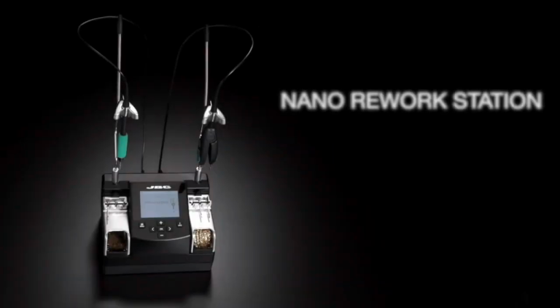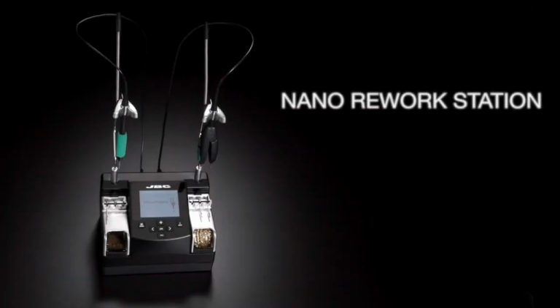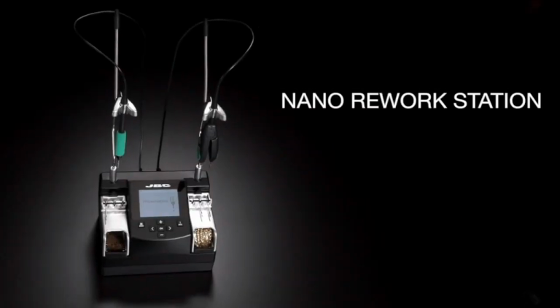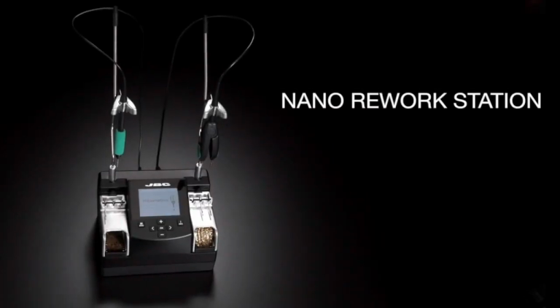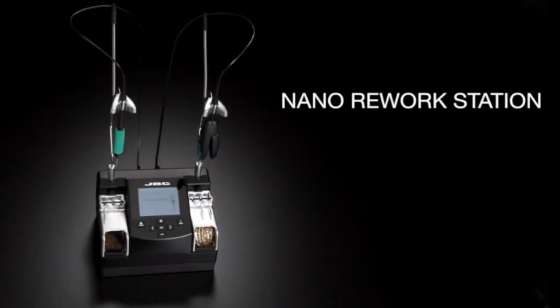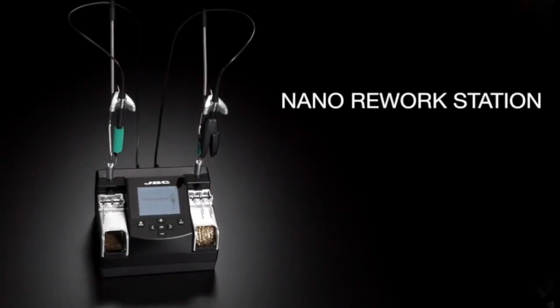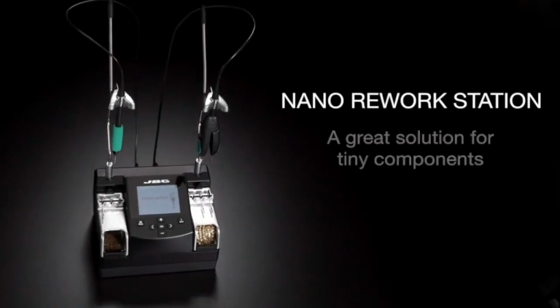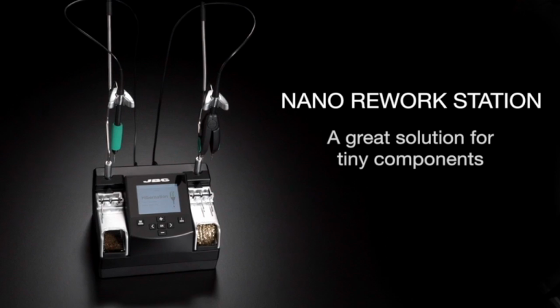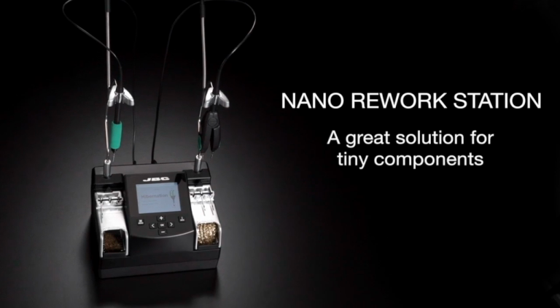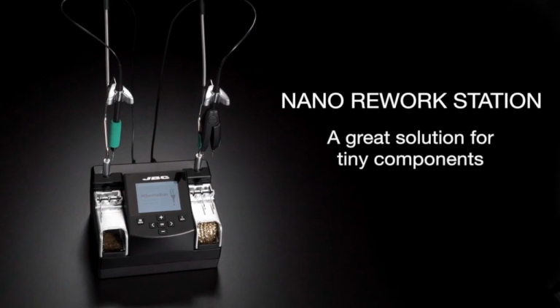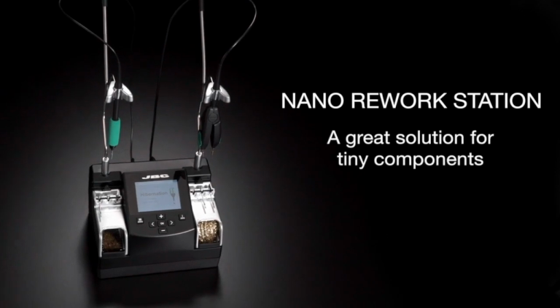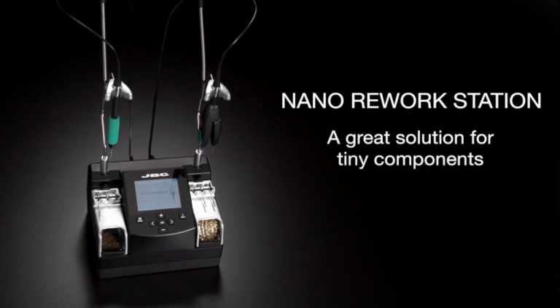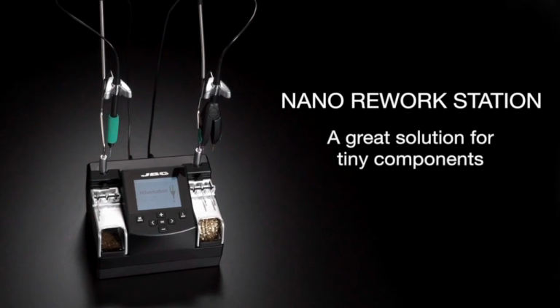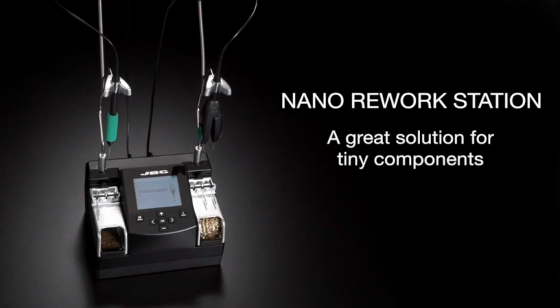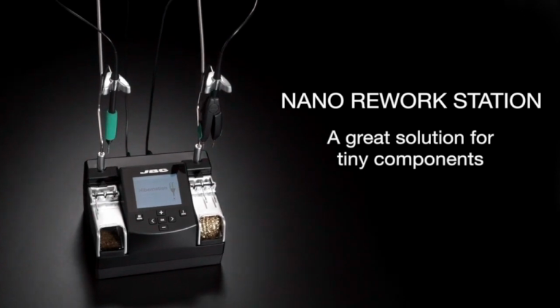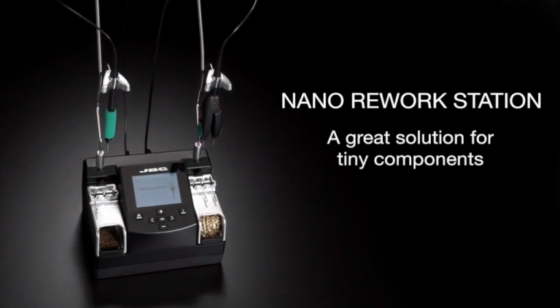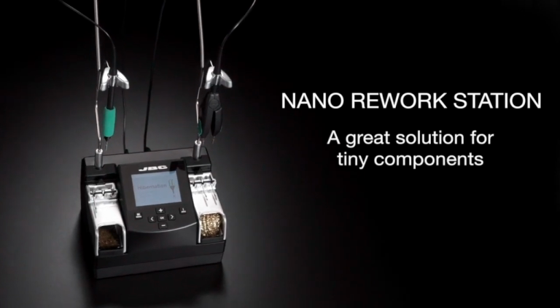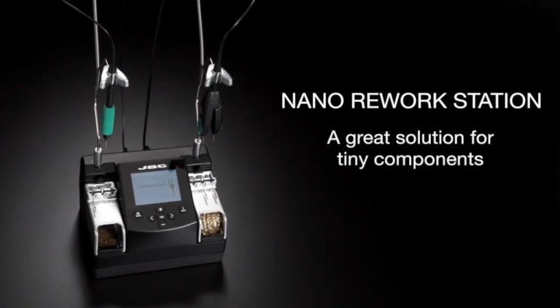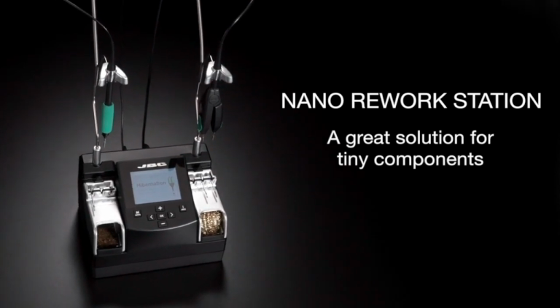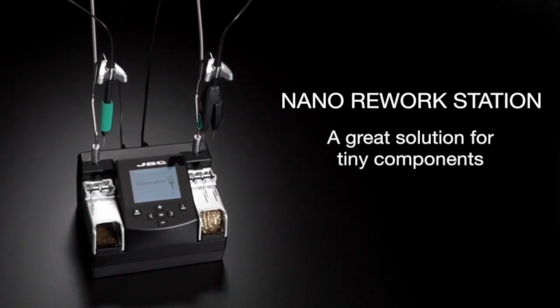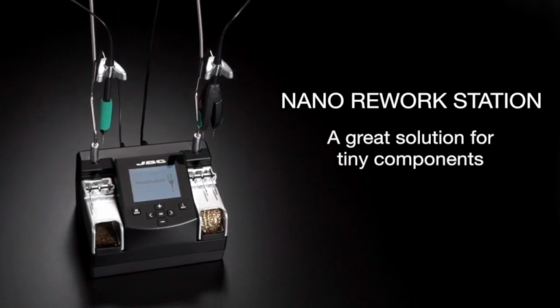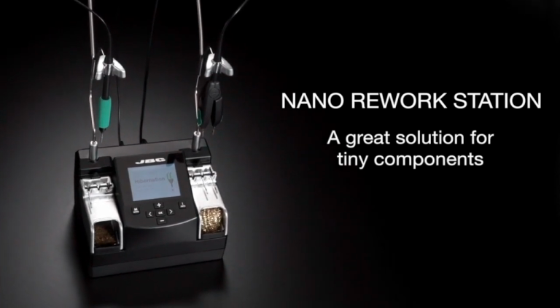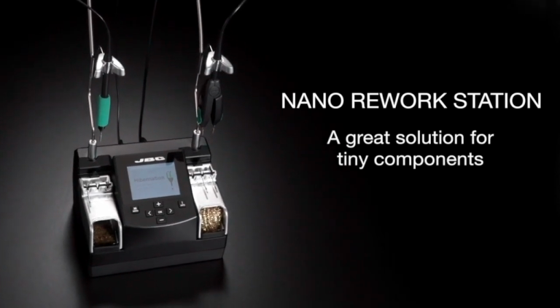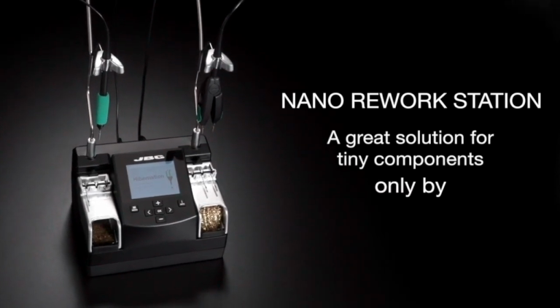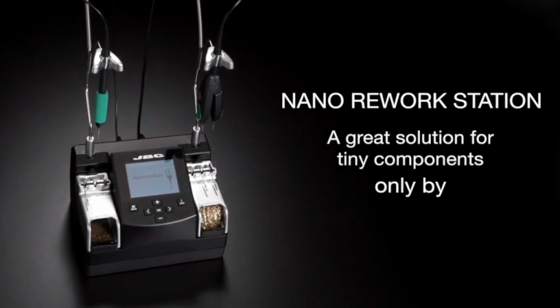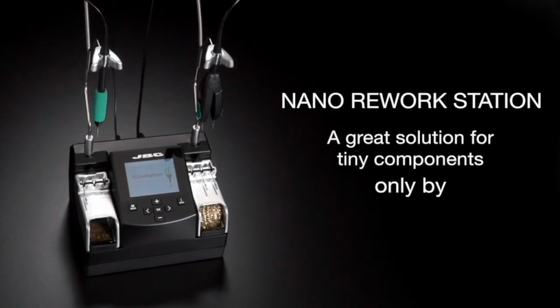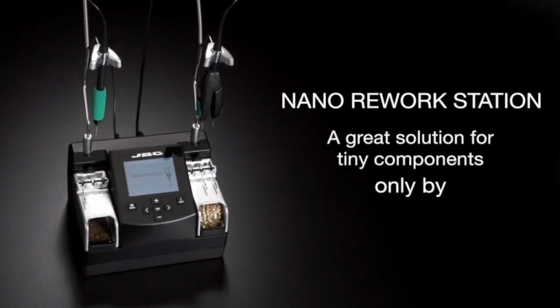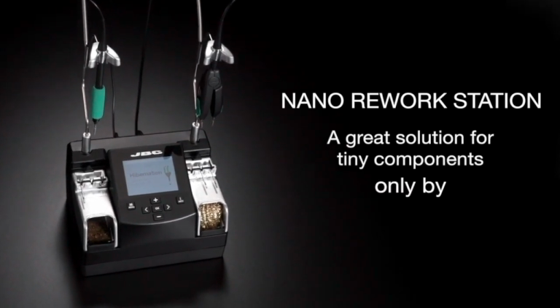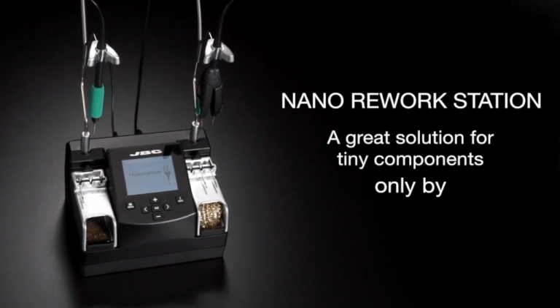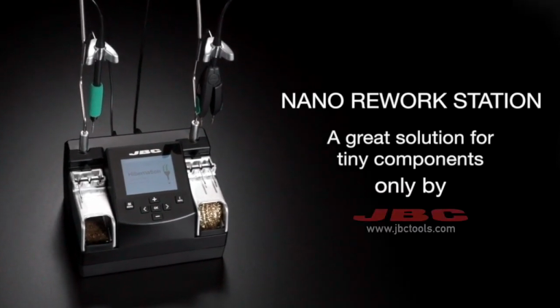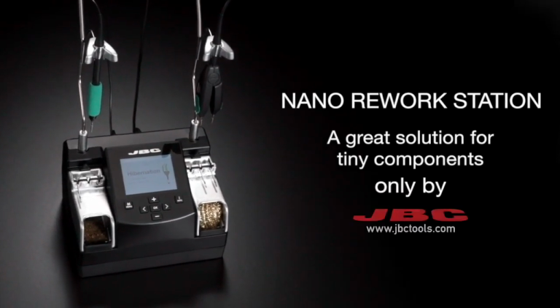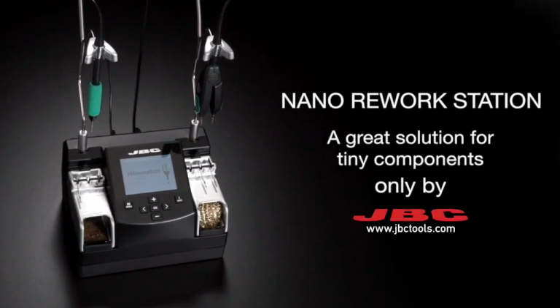Nano Rework Station — a great solution for tiny components, only by JBC.